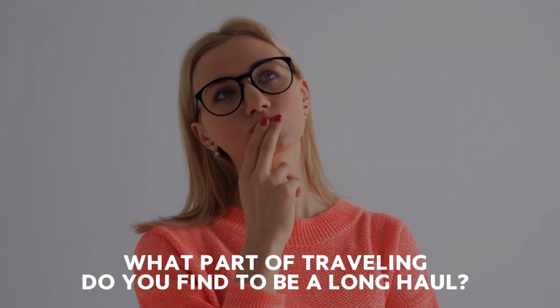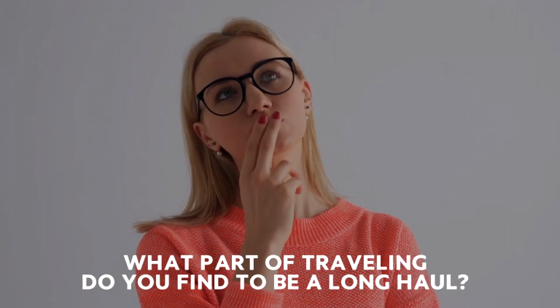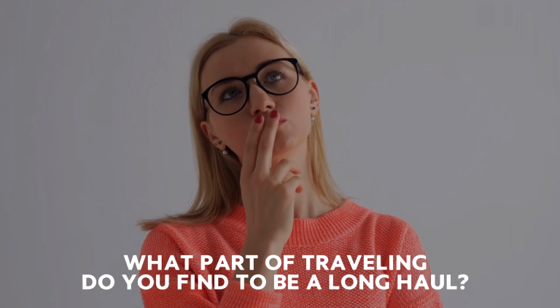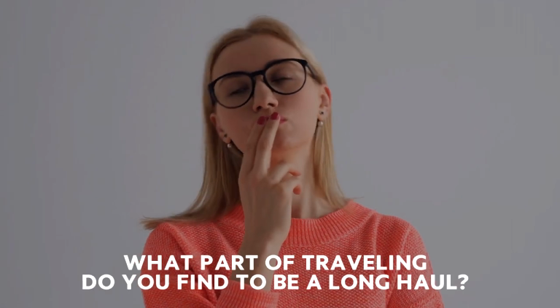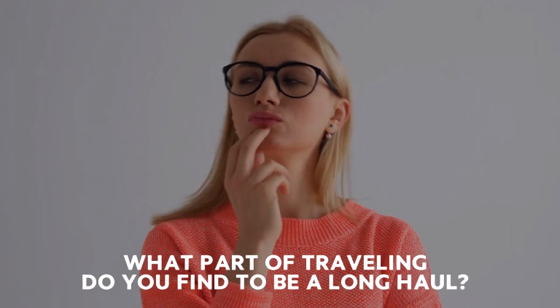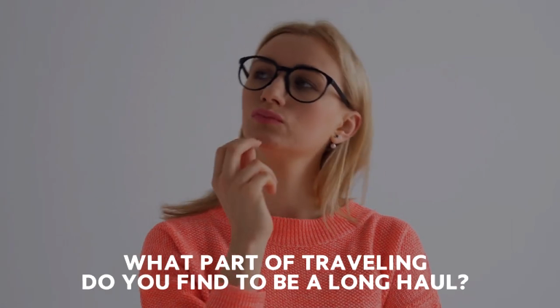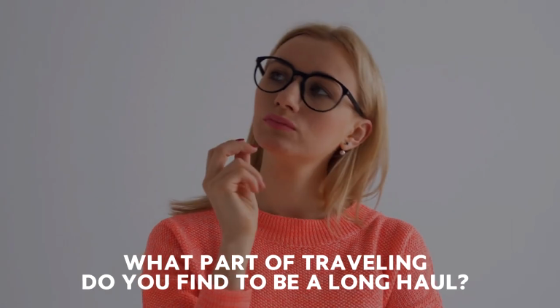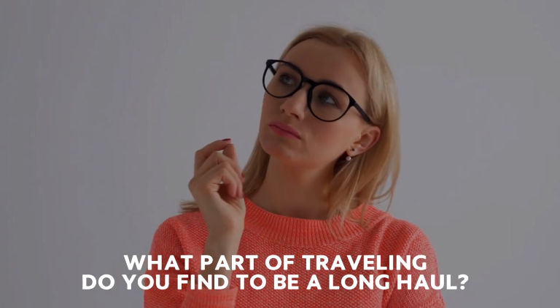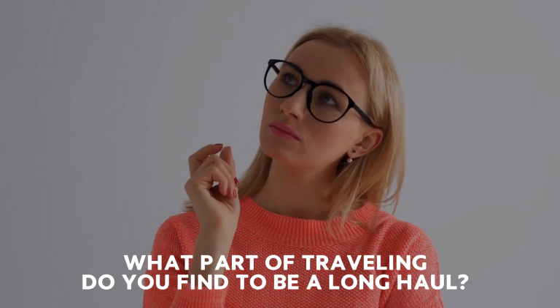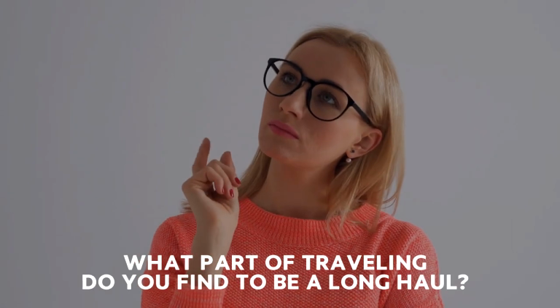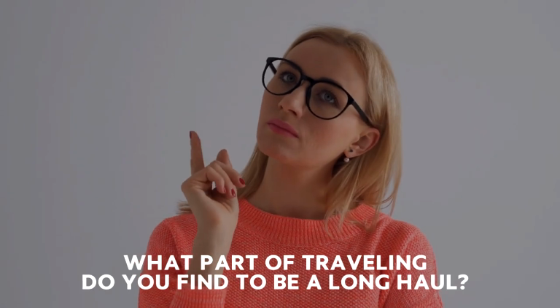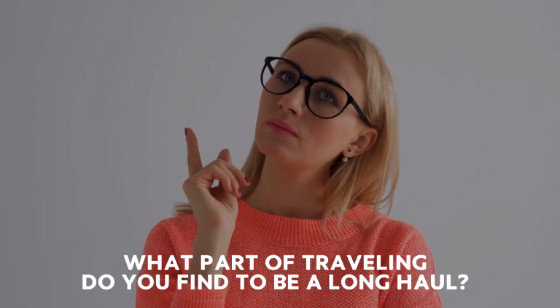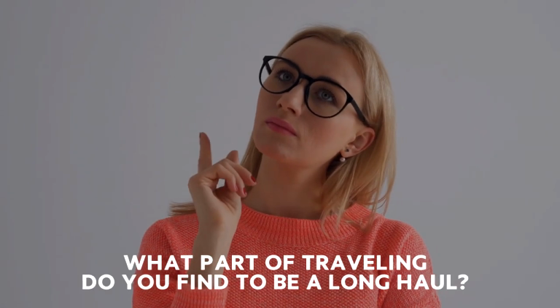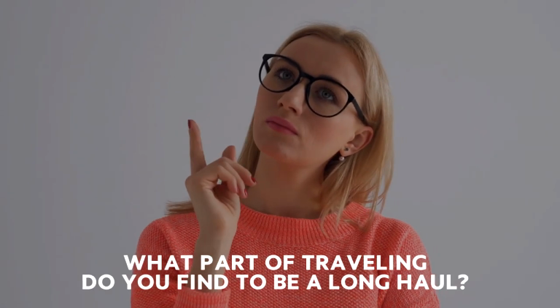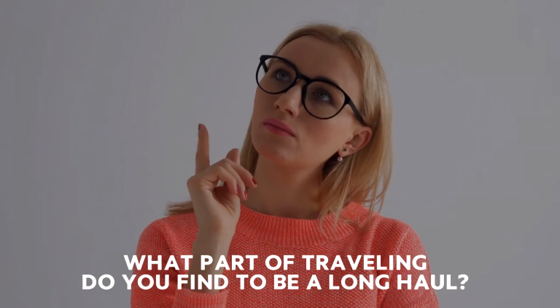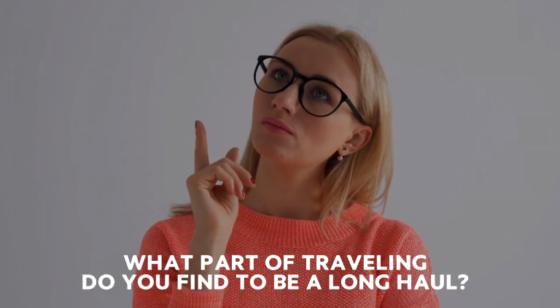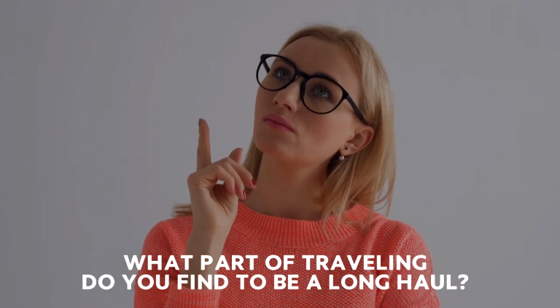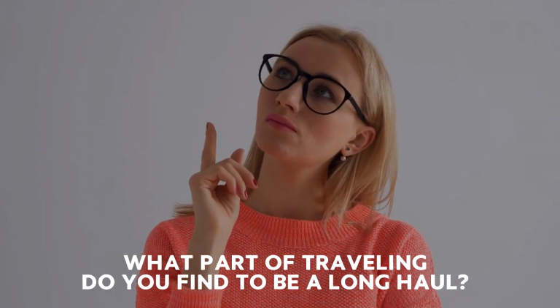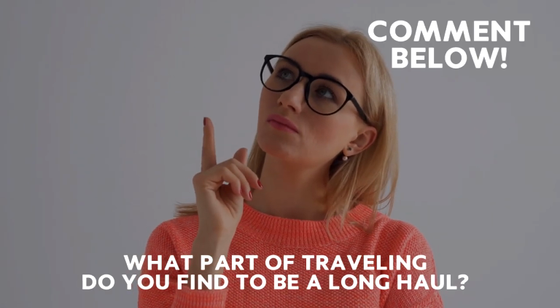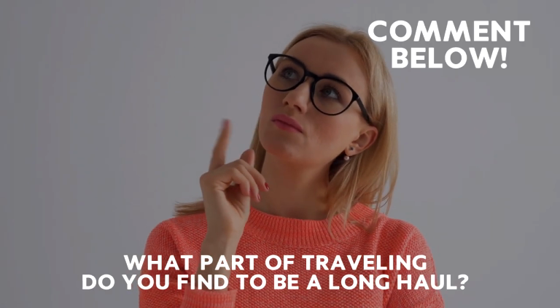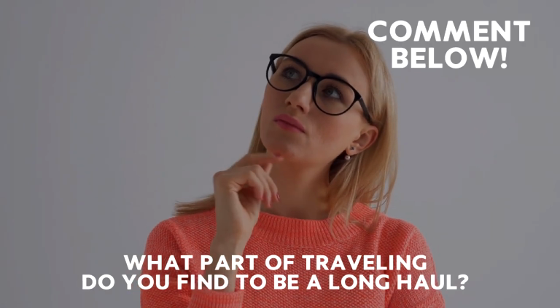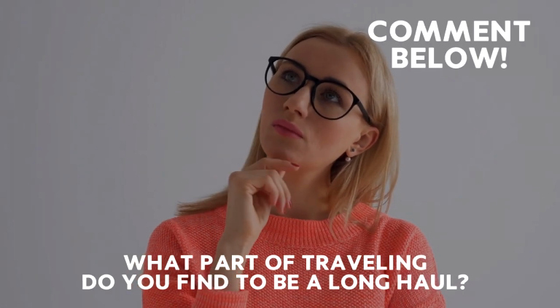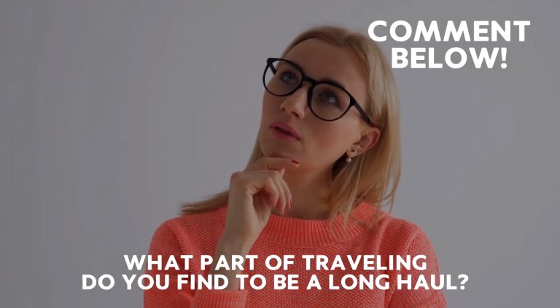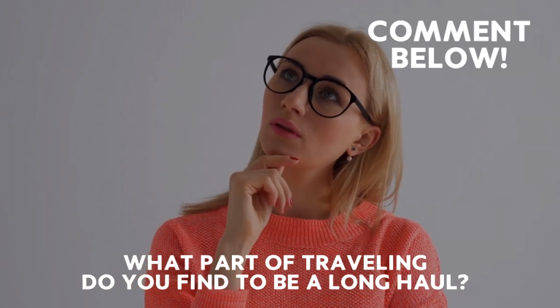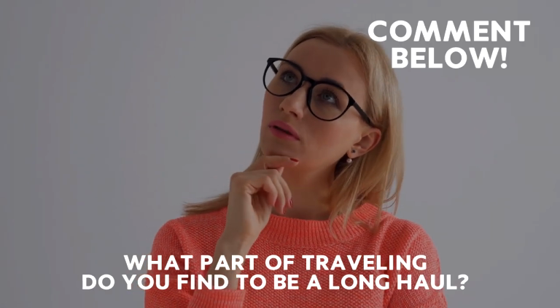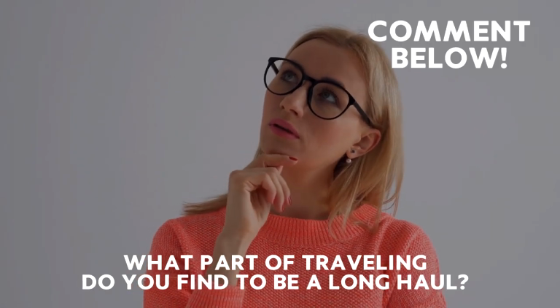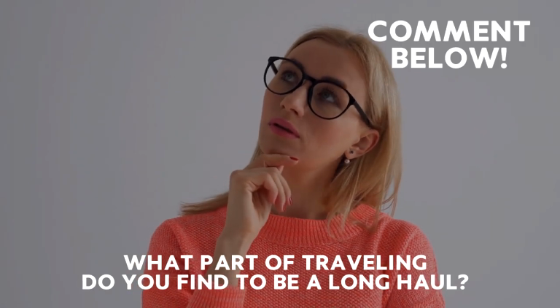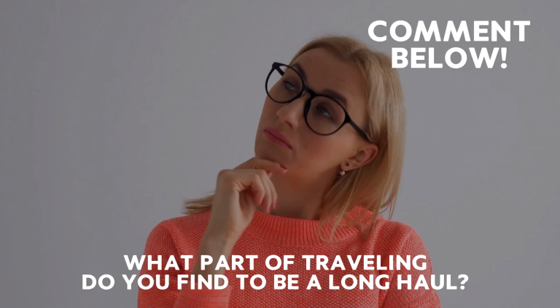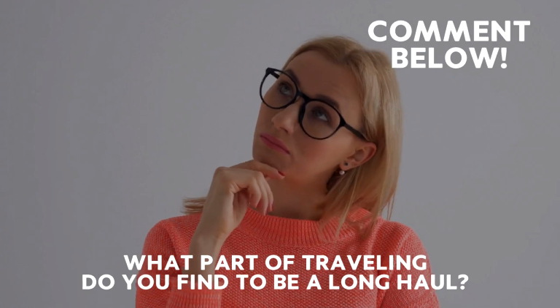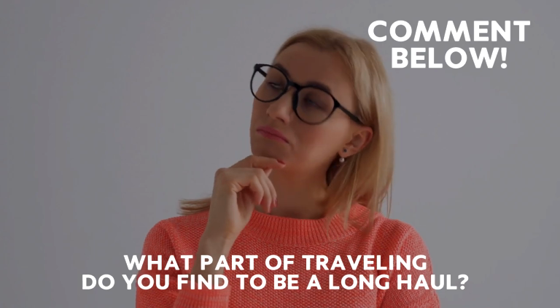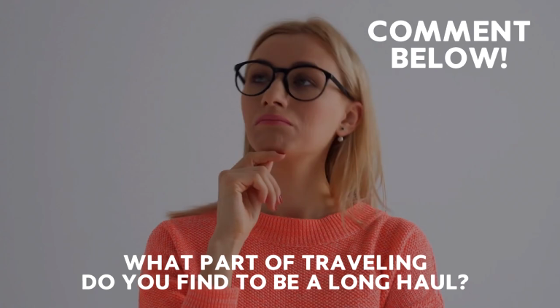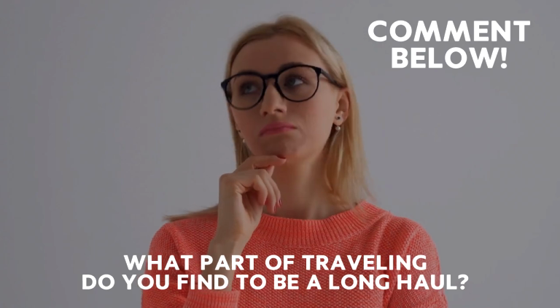What part of travelling do you find to be a long haul? Comment below and please like and subscribe for more.